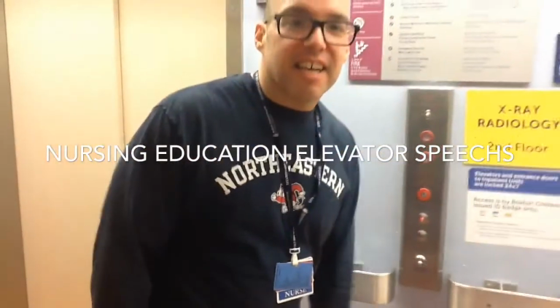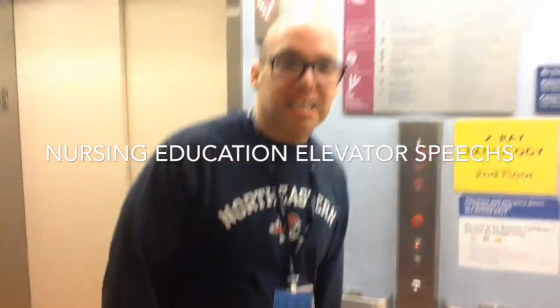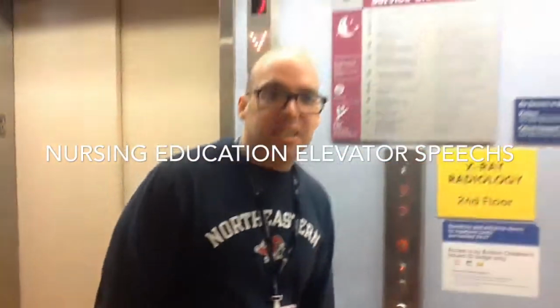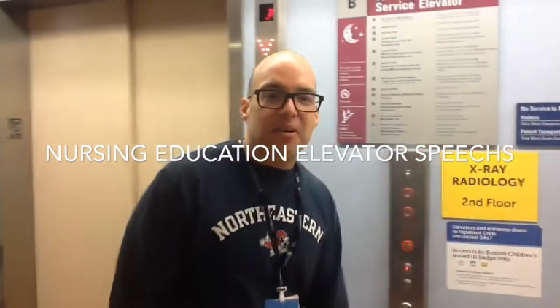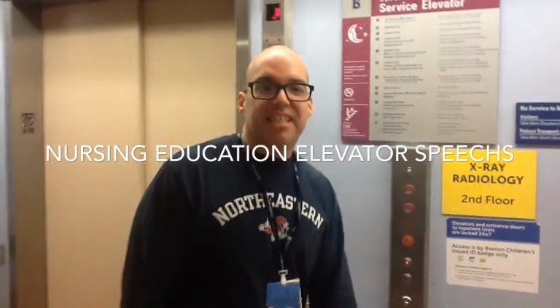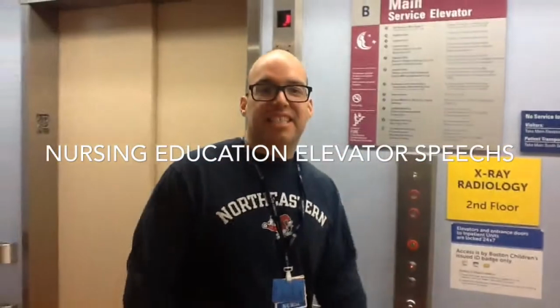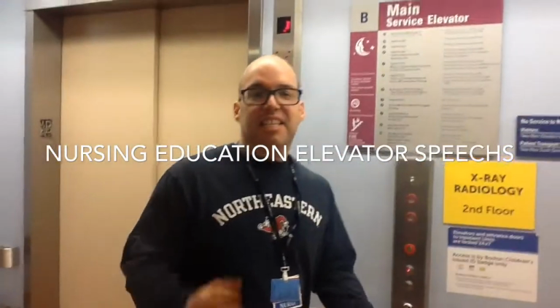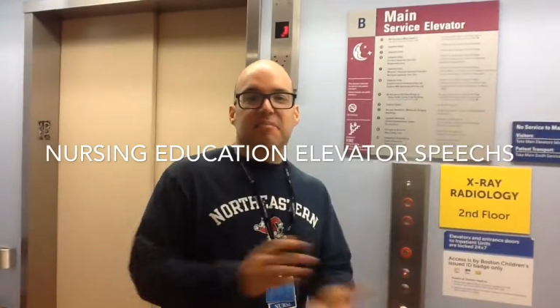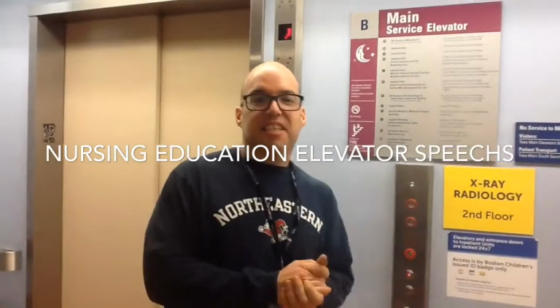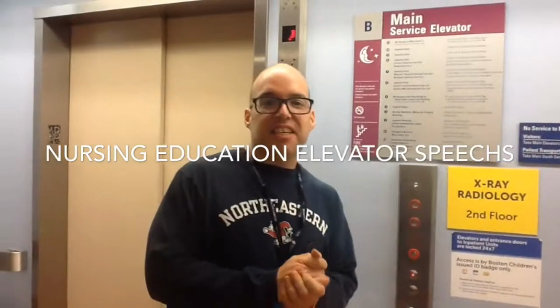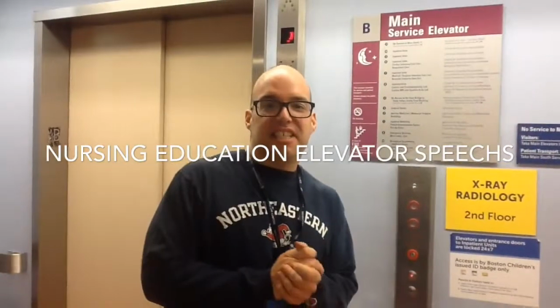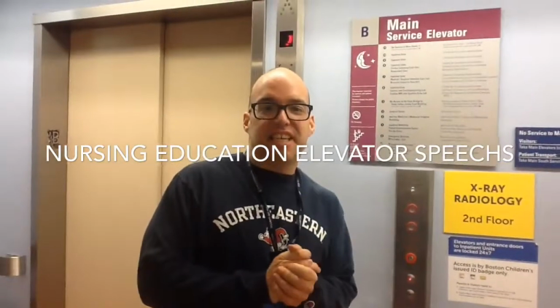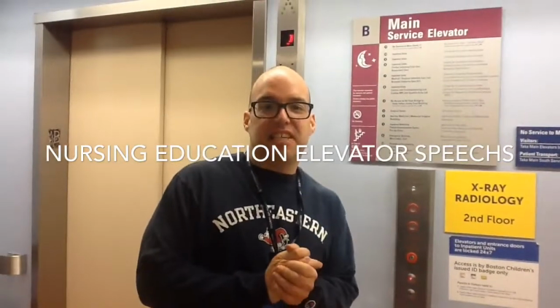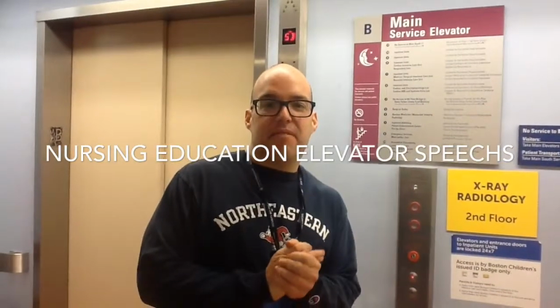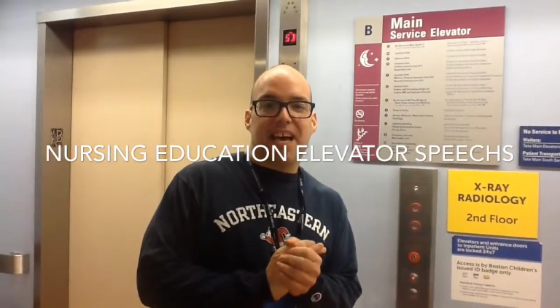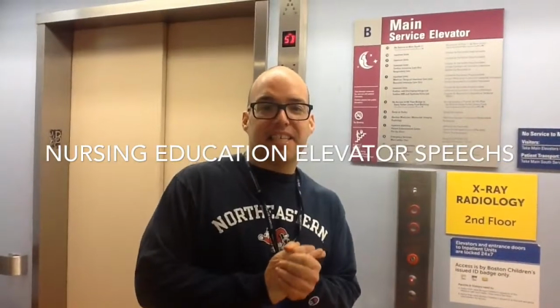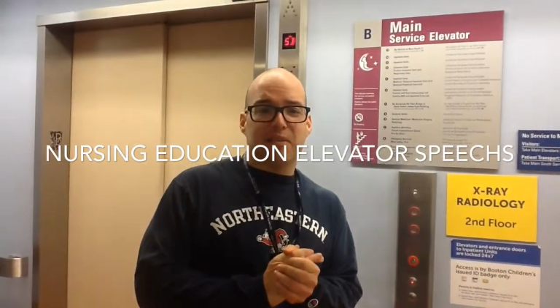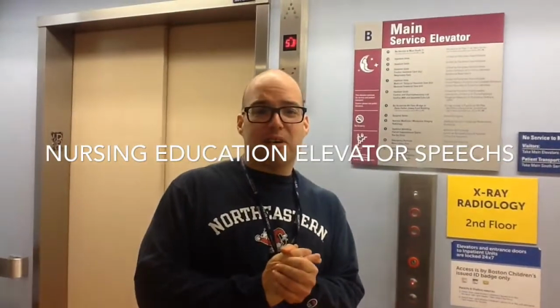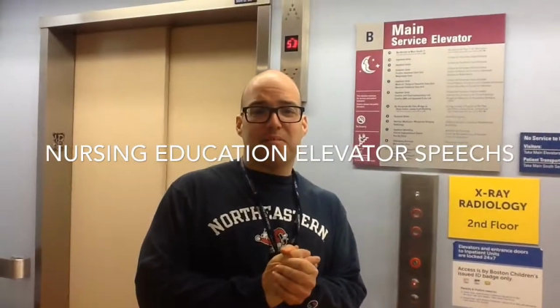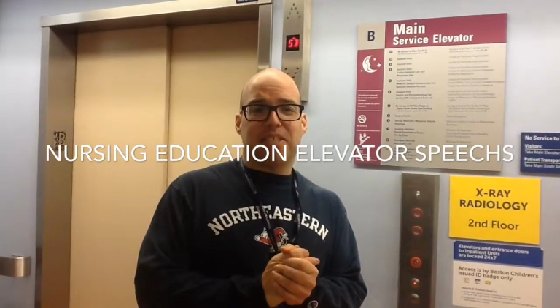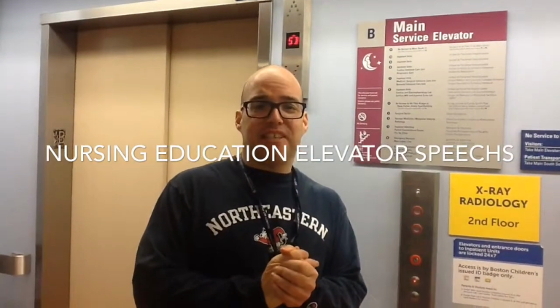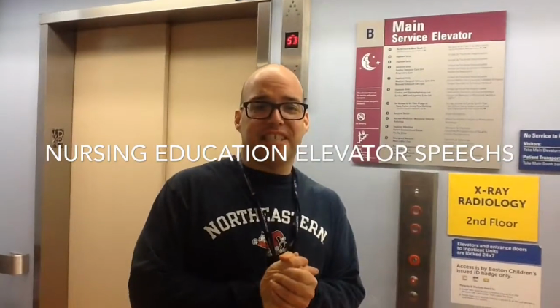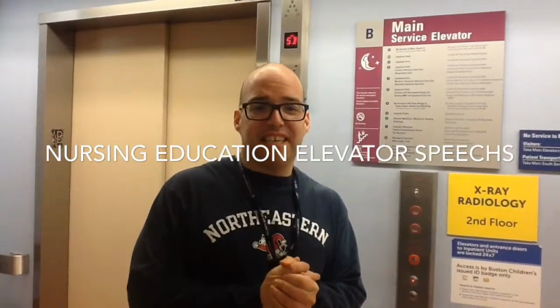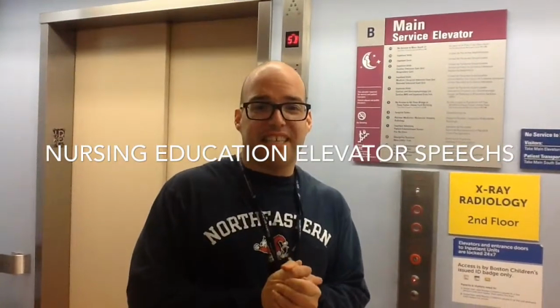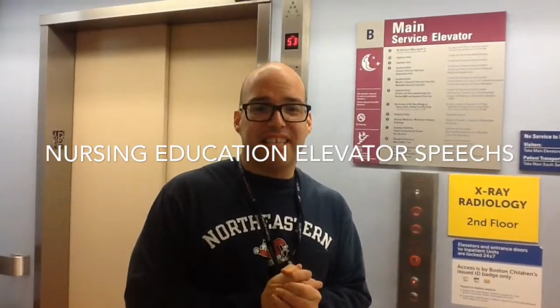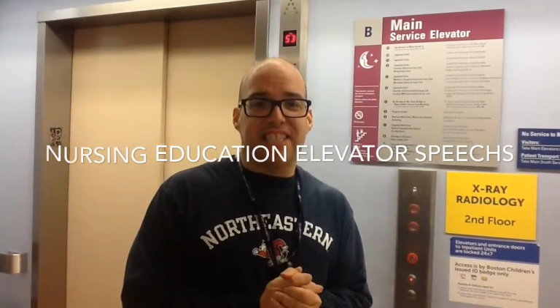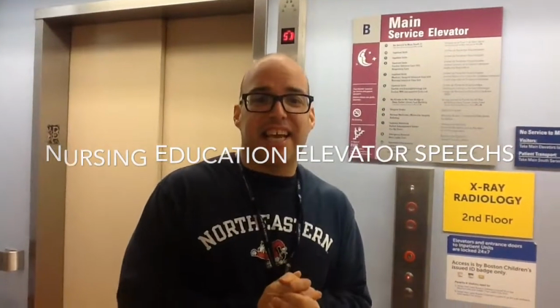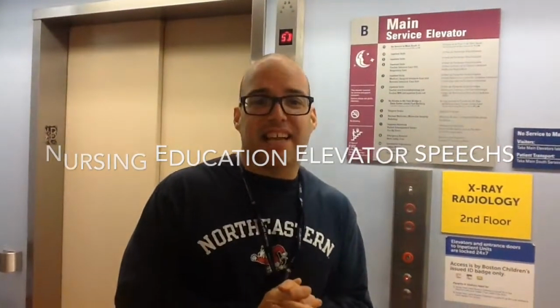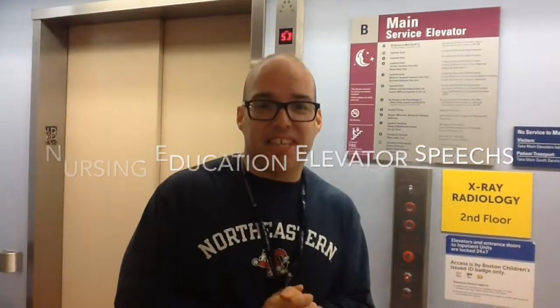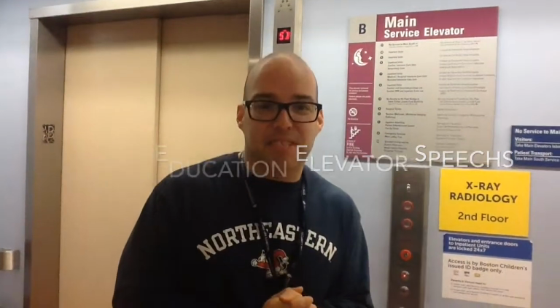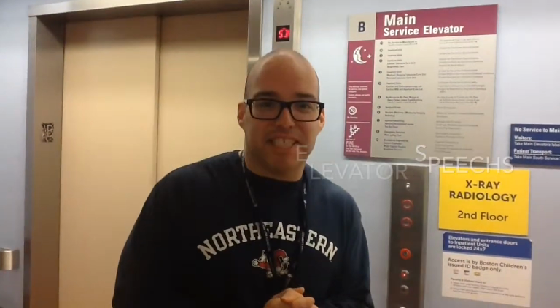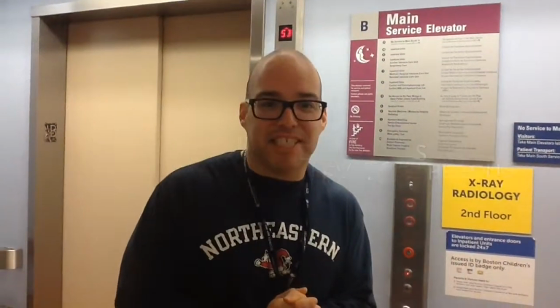How's it going? It's Dennis from Clinical Education Informatics, and welcome to Nursing Education Elevator Speeches.